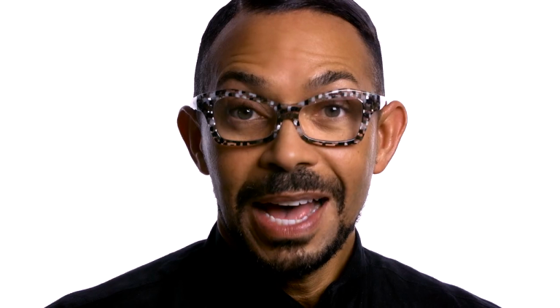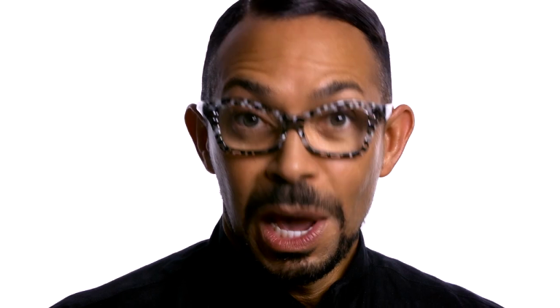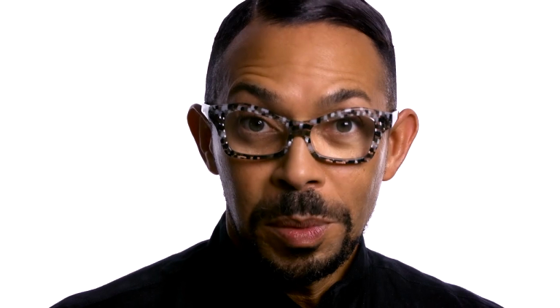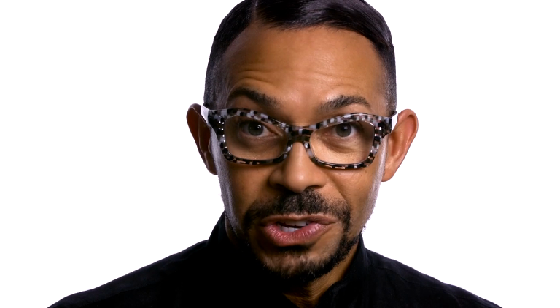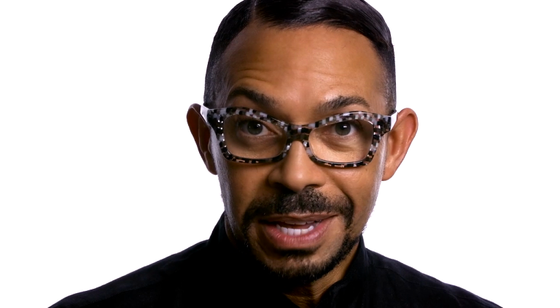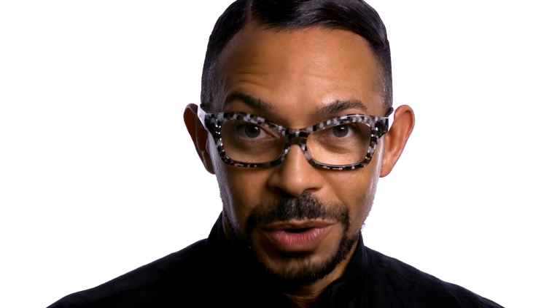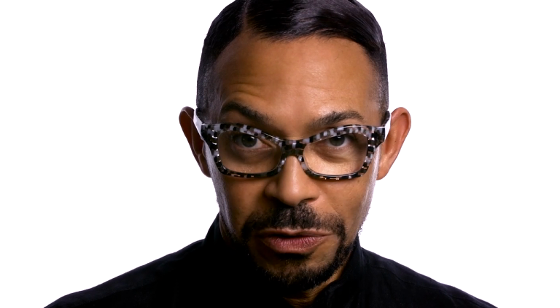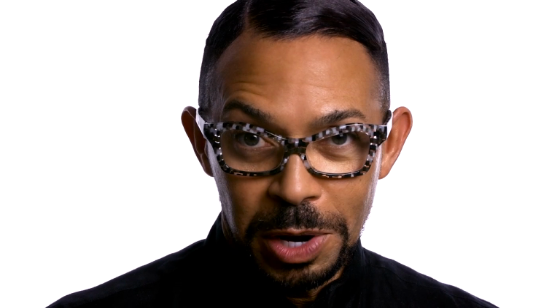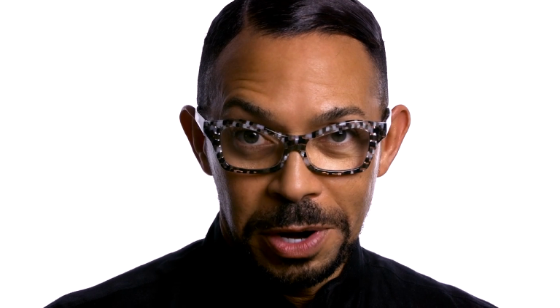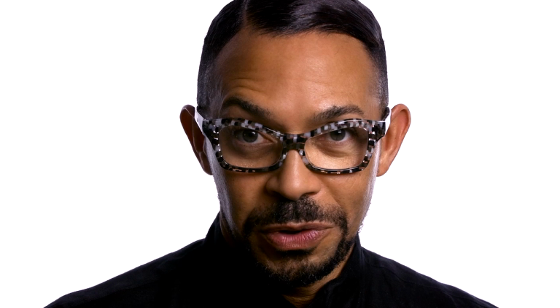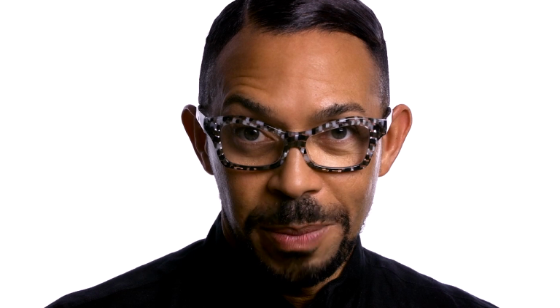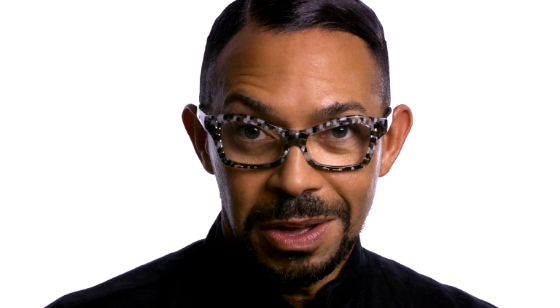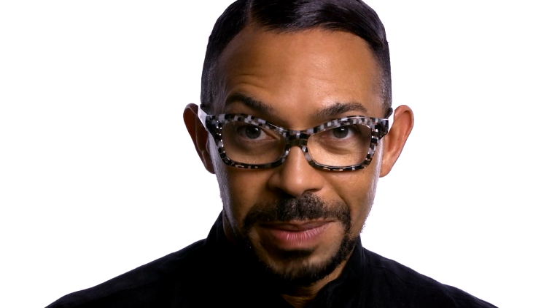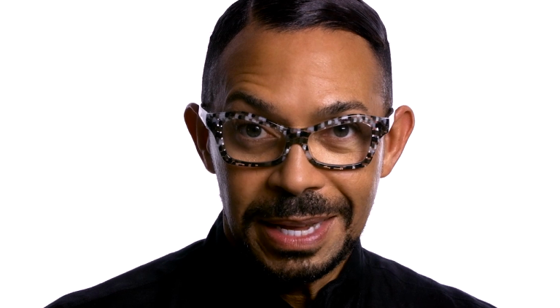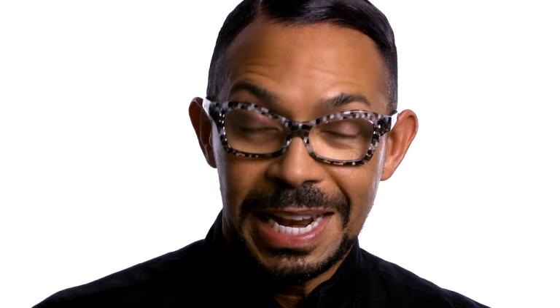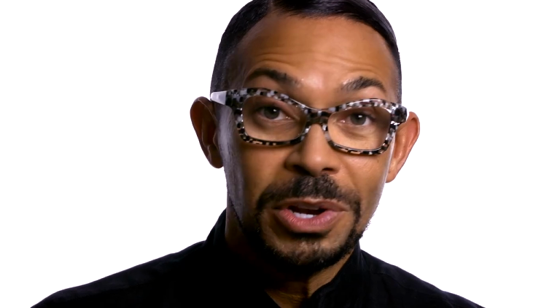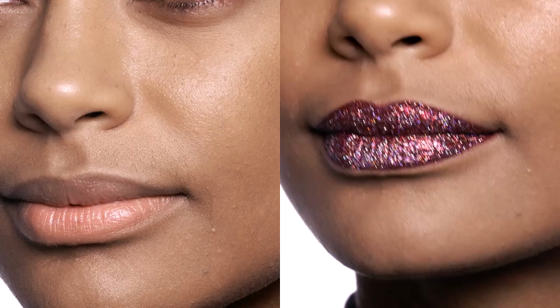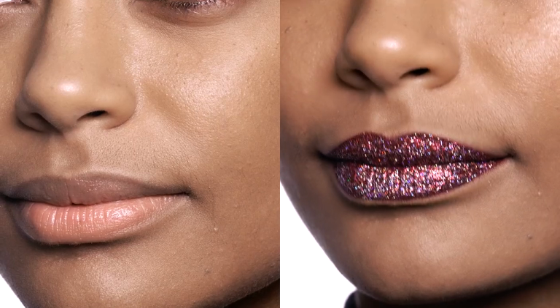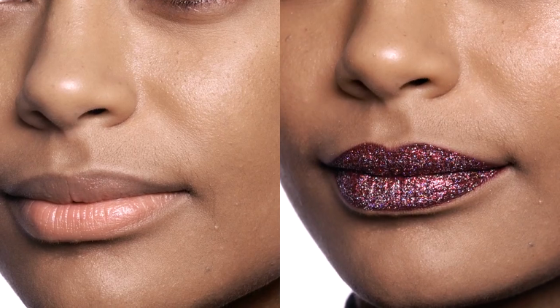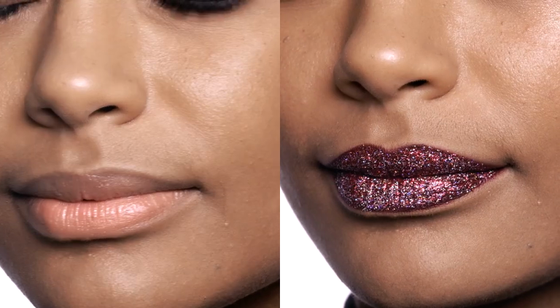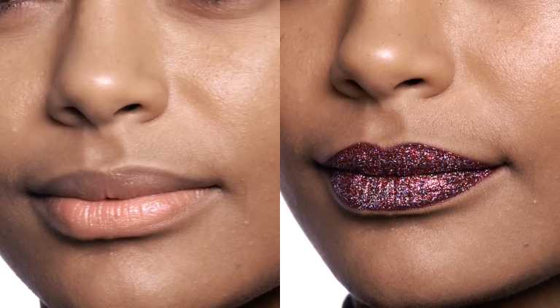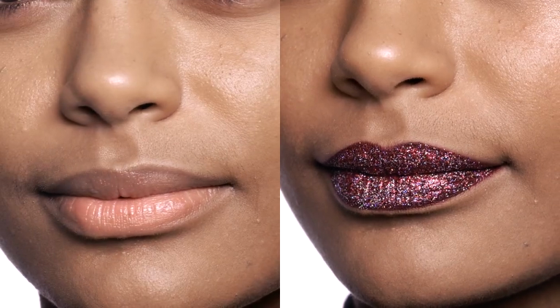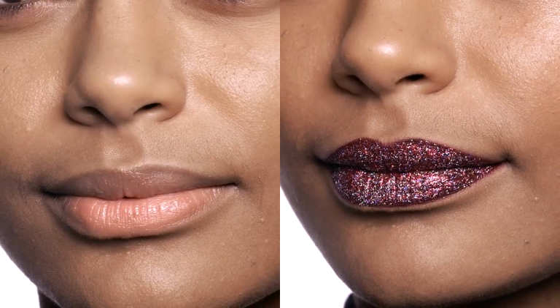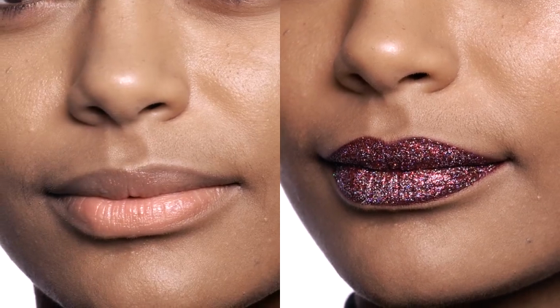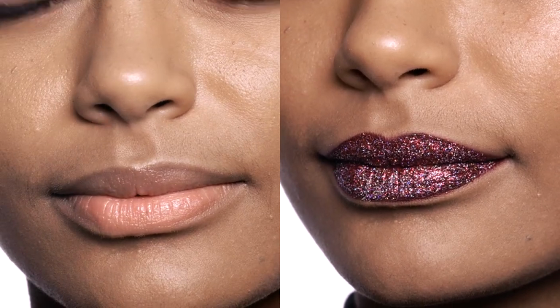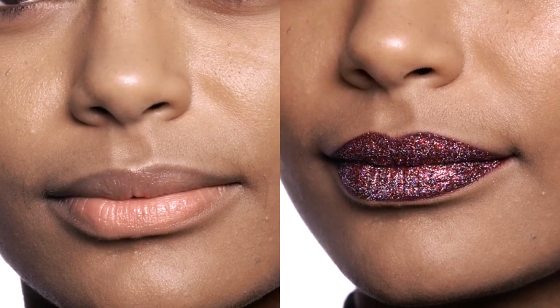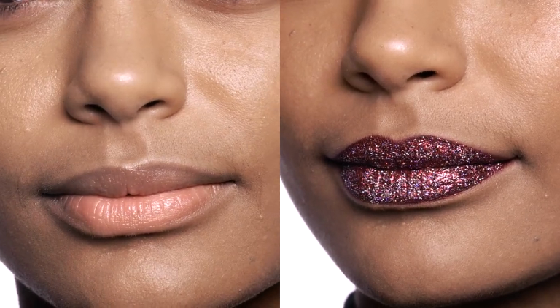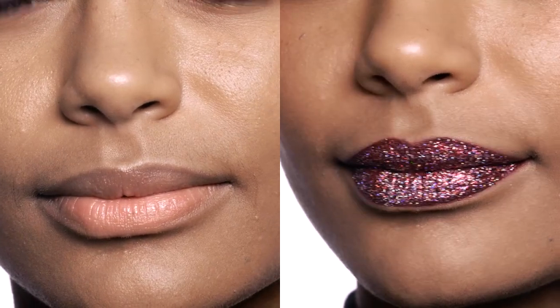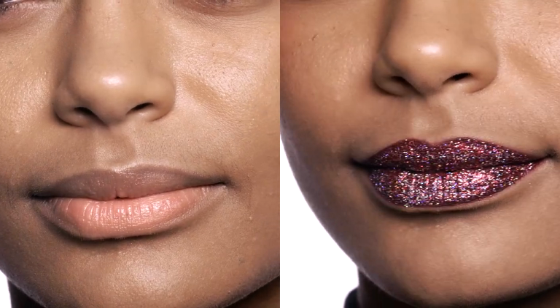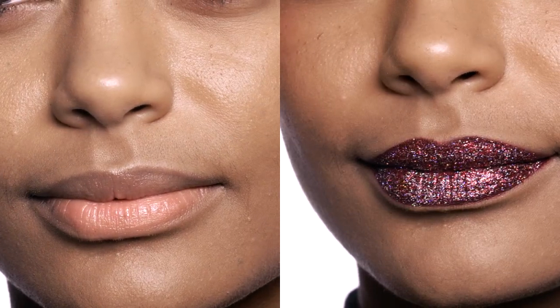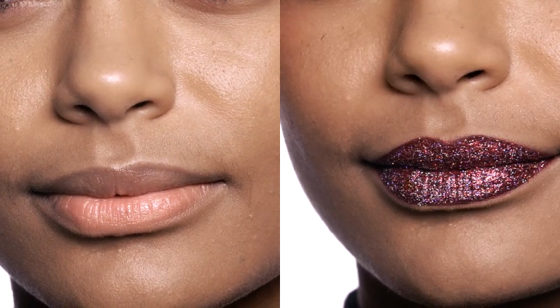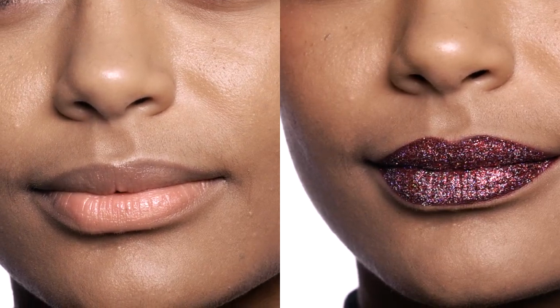I'm Romero Jennings, Director of Makeup Artistry for Matte Cosmetics, and I'm going to show you how to do the perfect glitter lip for a night out on the town.